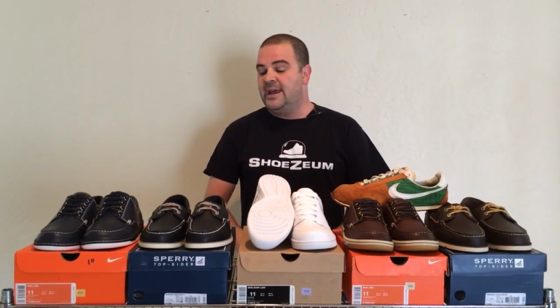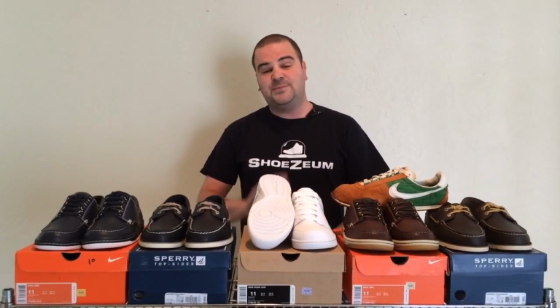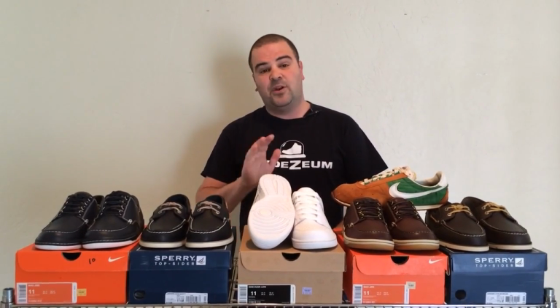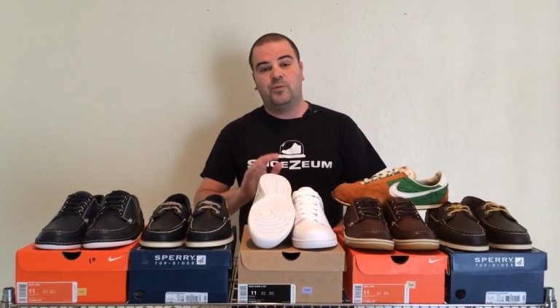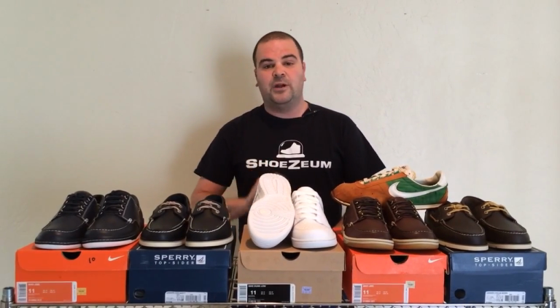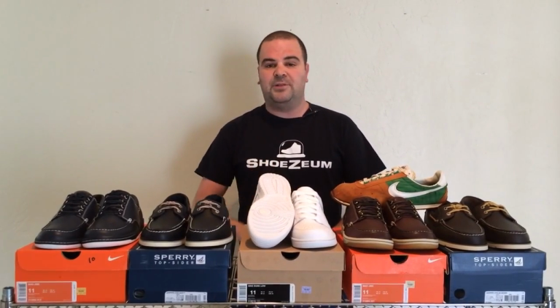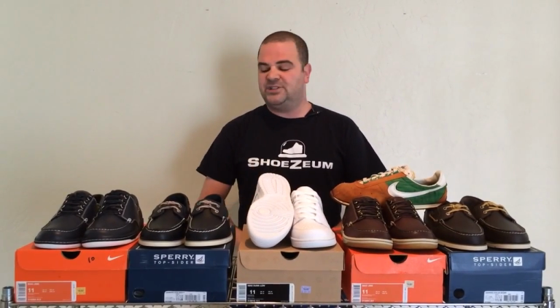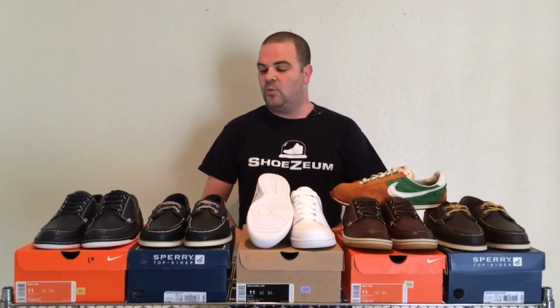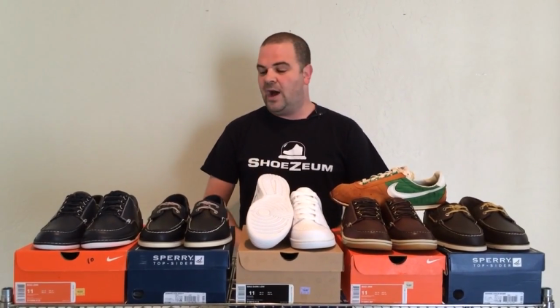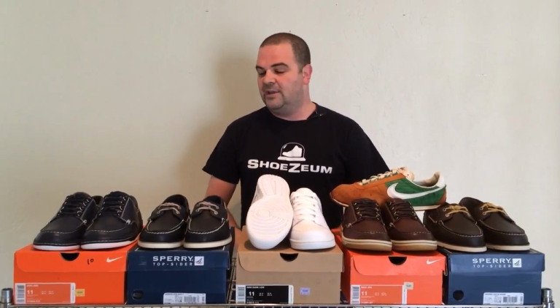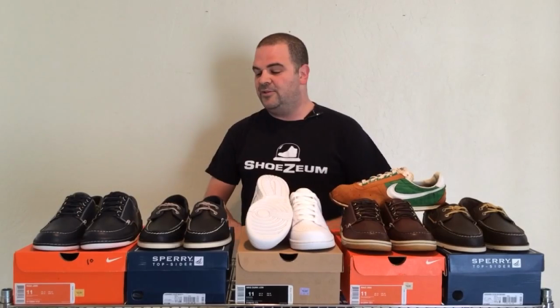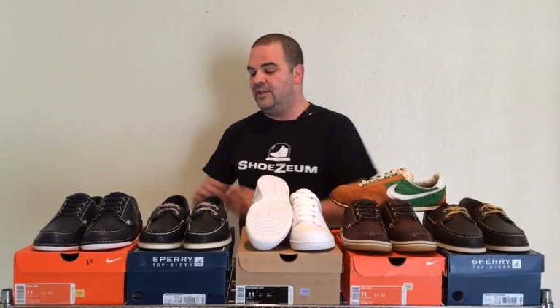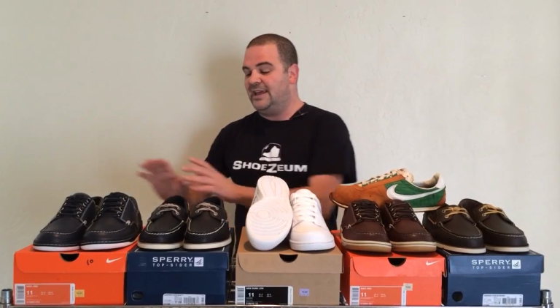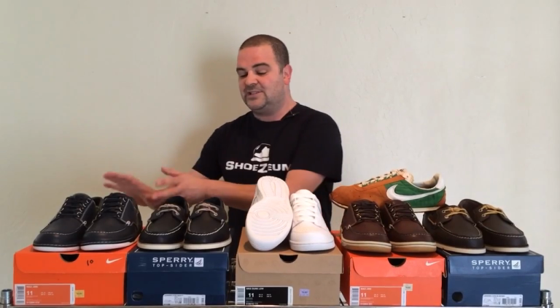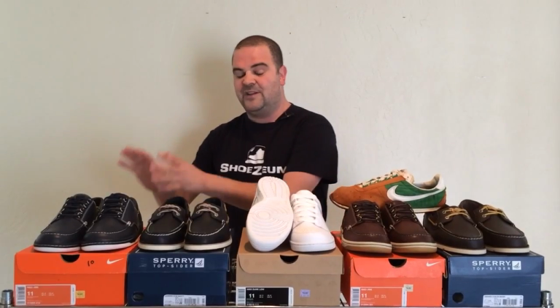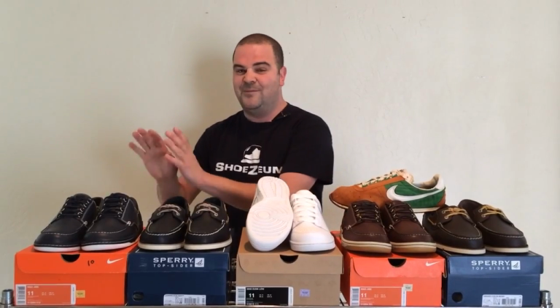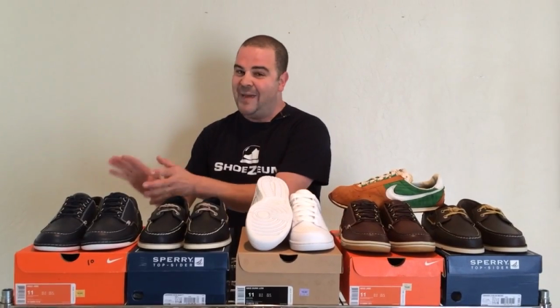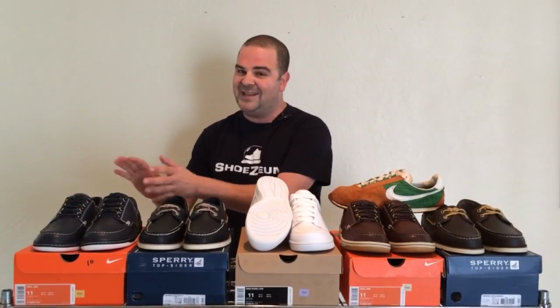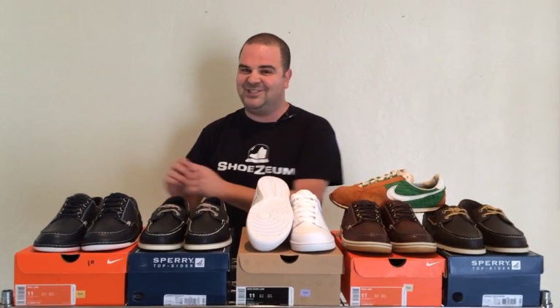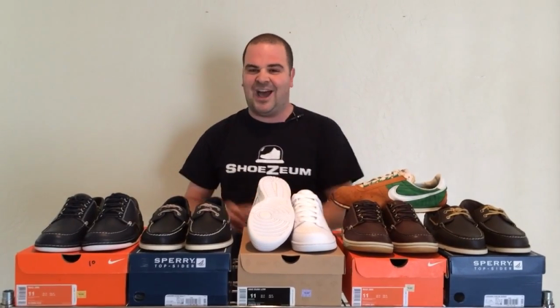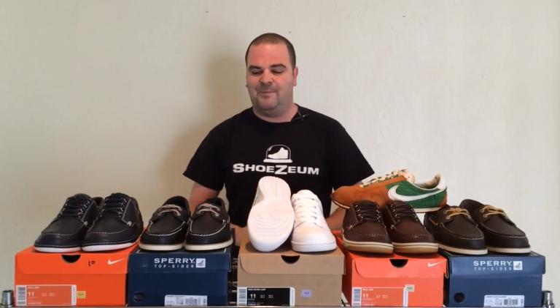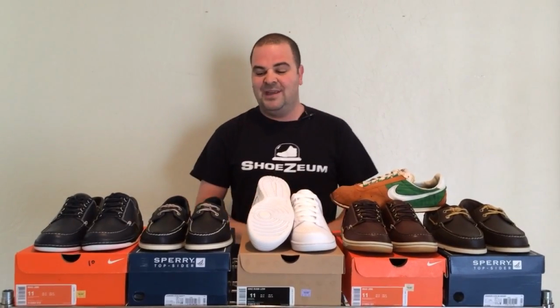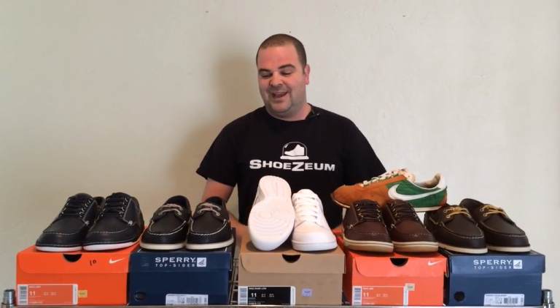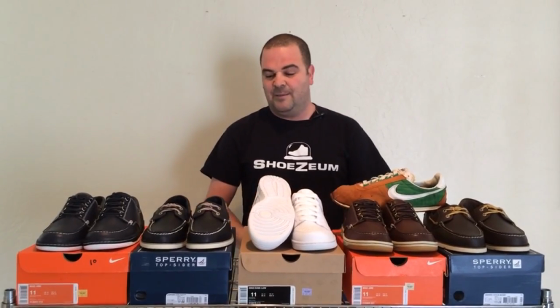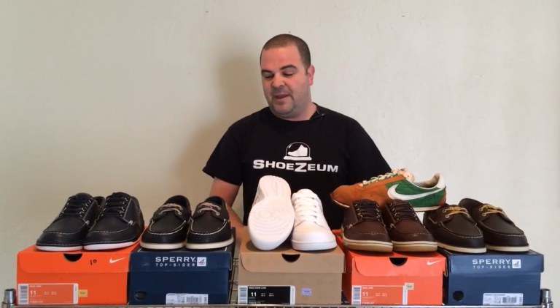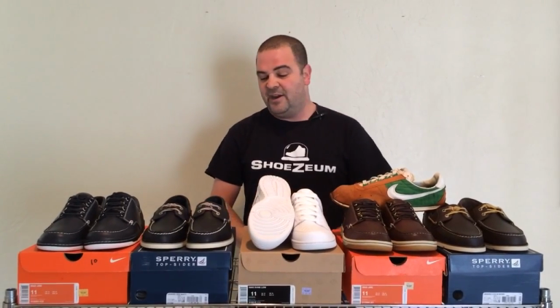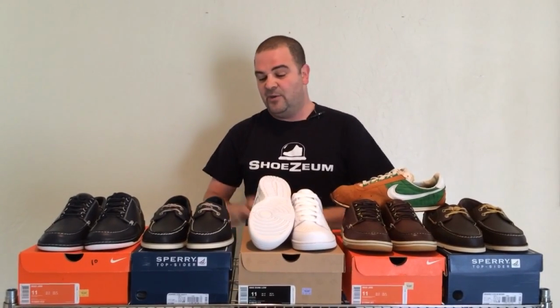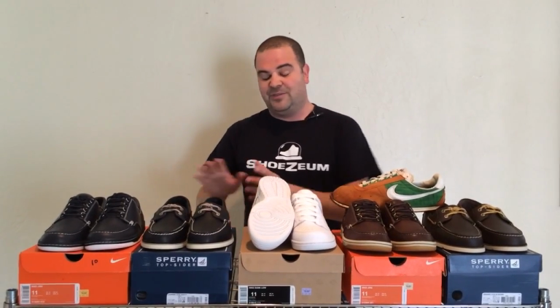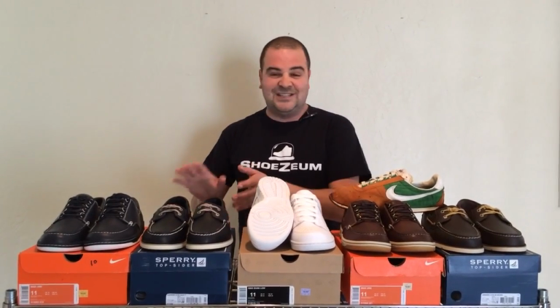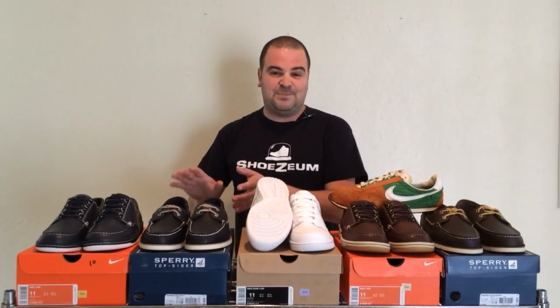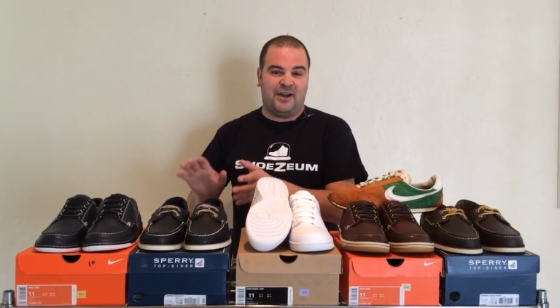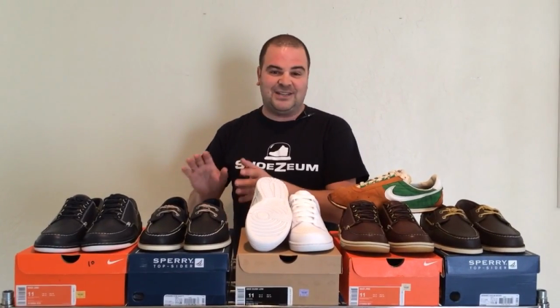It's been a real pleasure walking you through the history of the Mad Jibes and comparing it with these Sperry Top-Siders and also Nike Dunks.